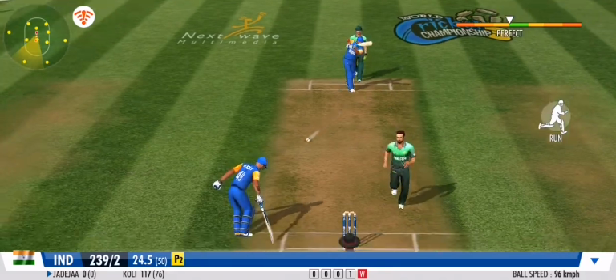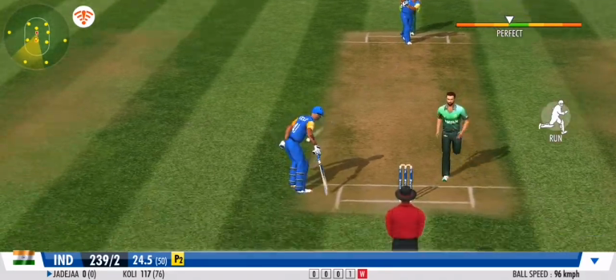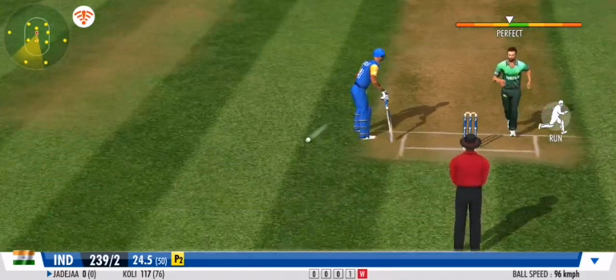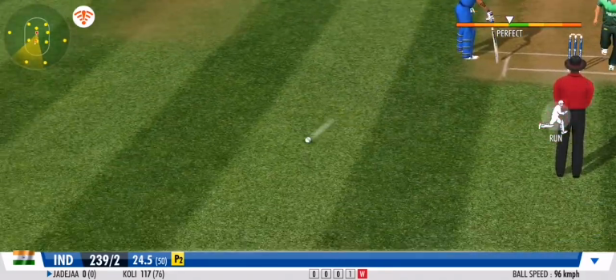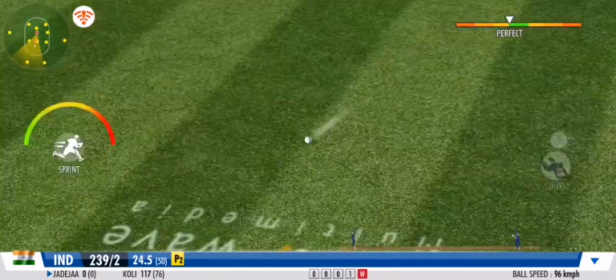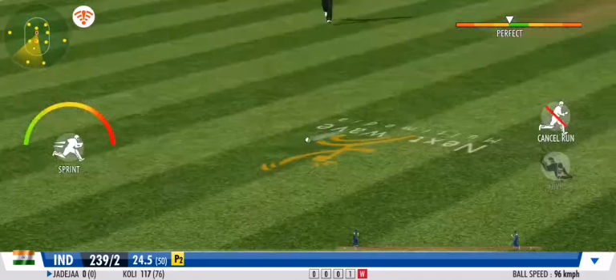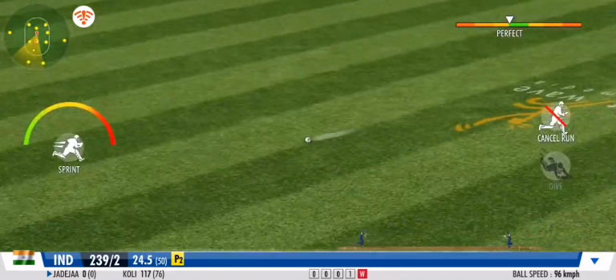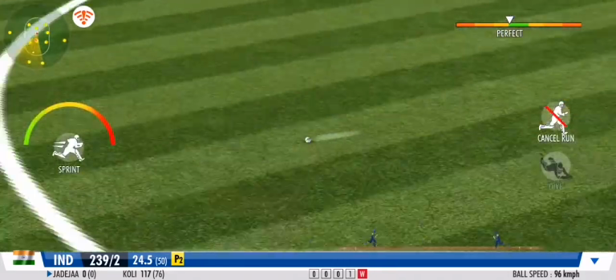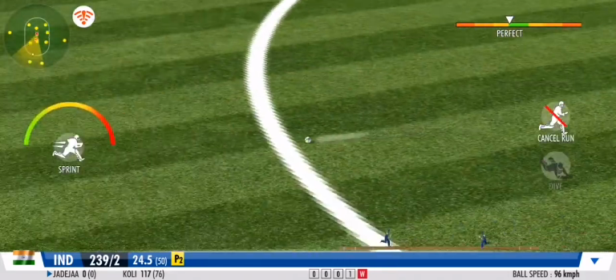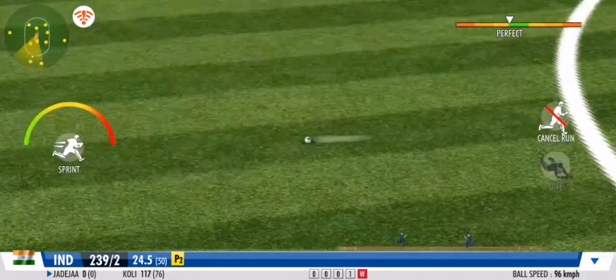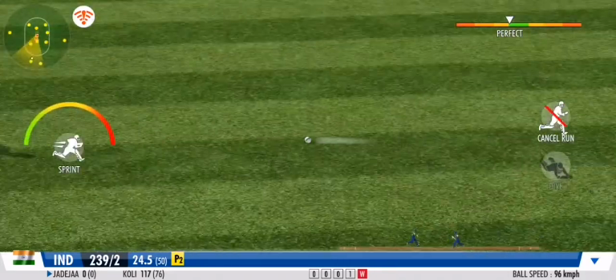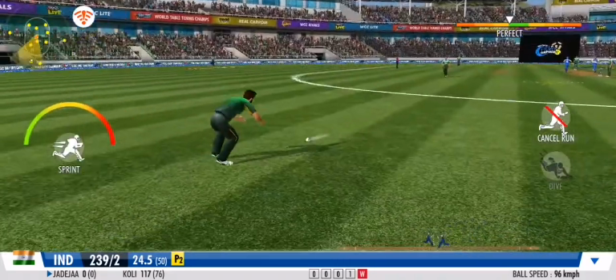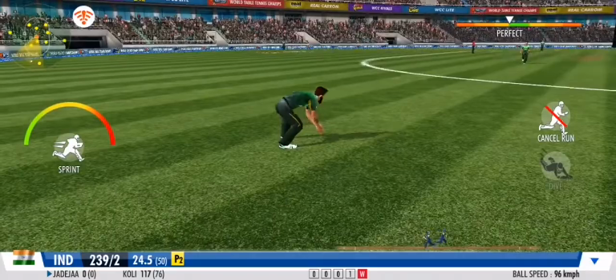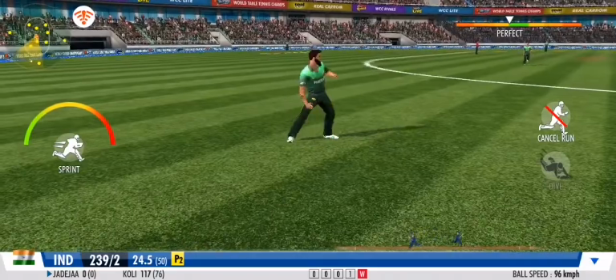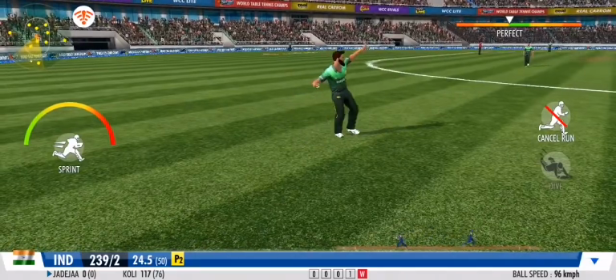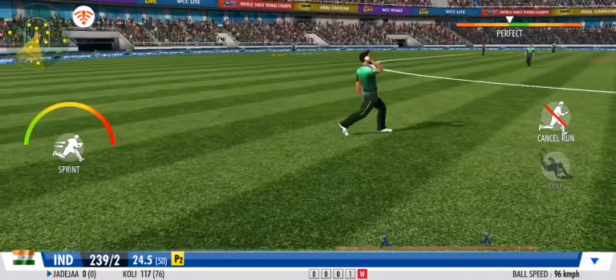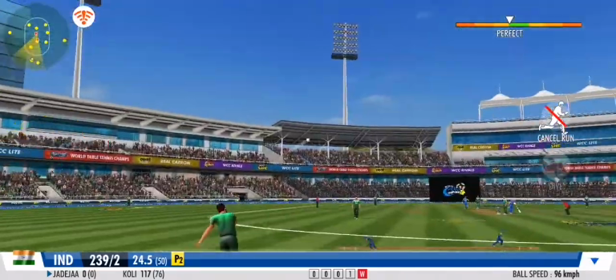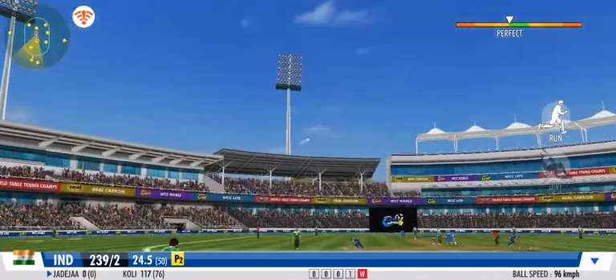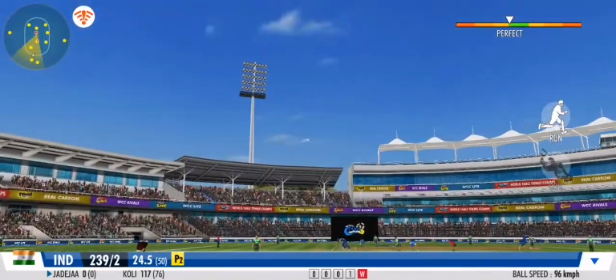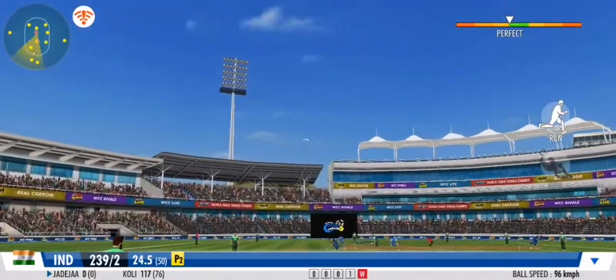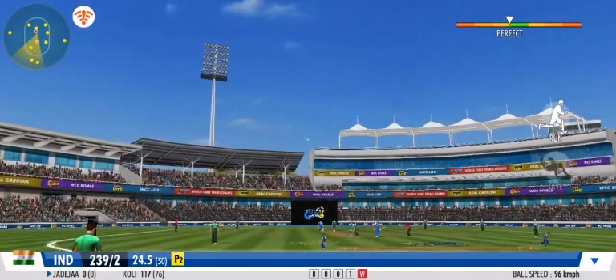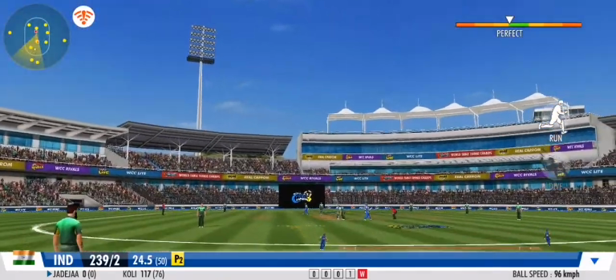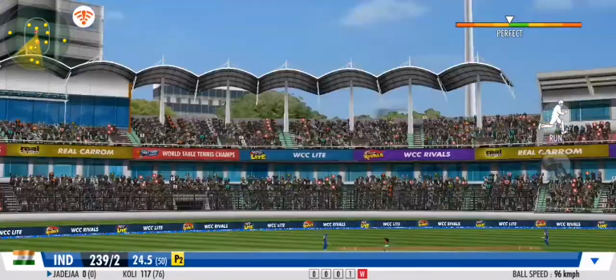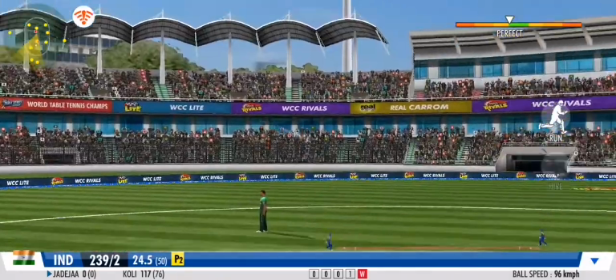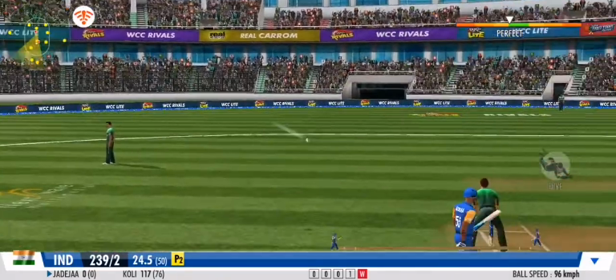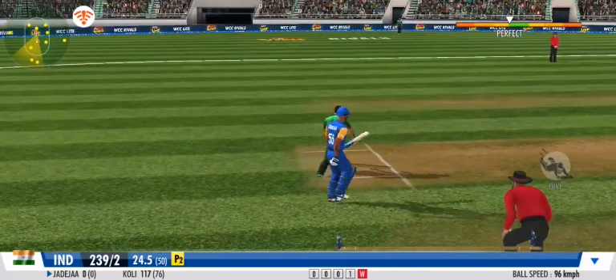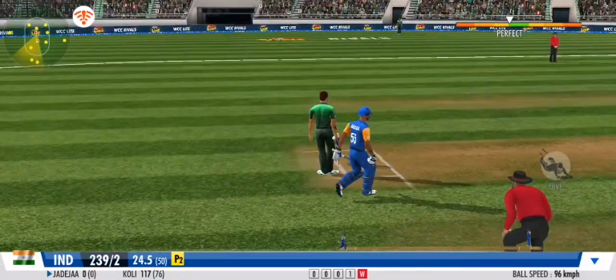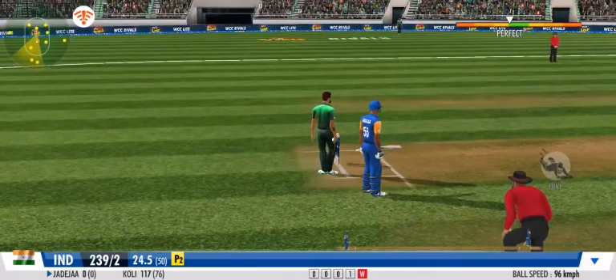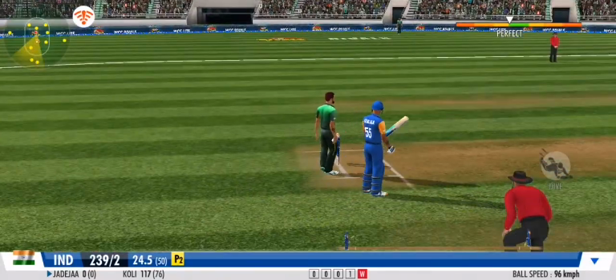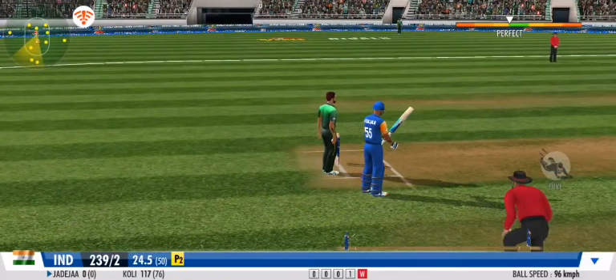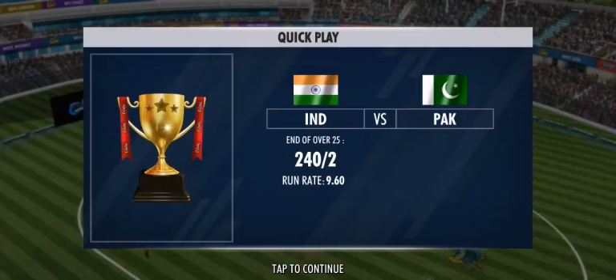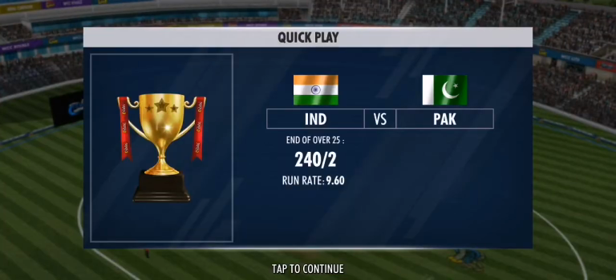Almost cuts the bowler's legs off with that one. What a drive. Great coordination between the pair. That's terrific running.